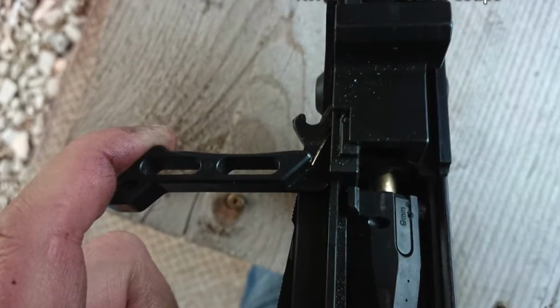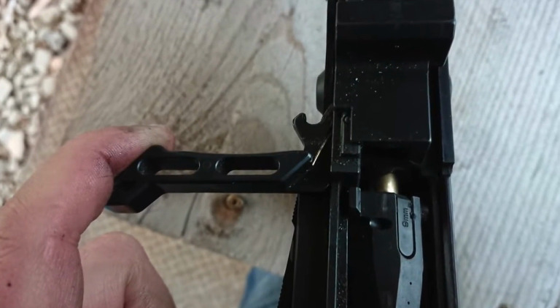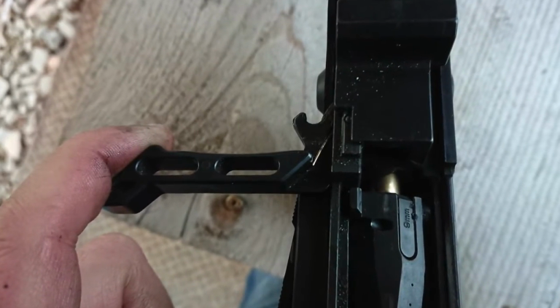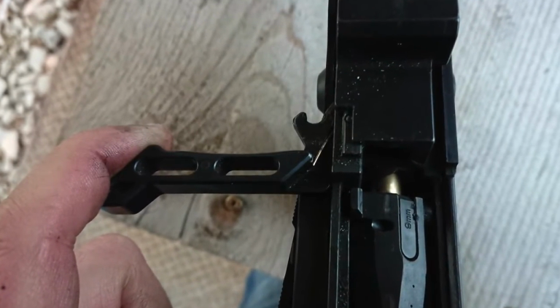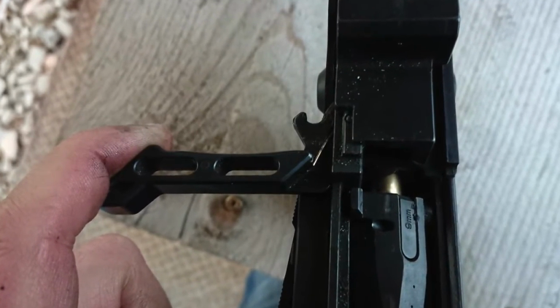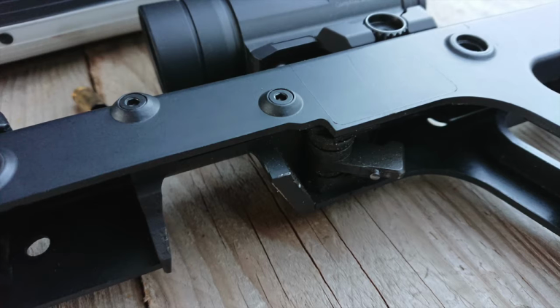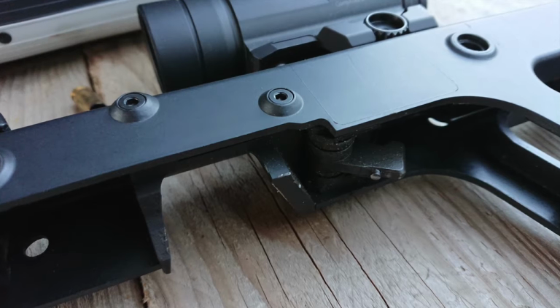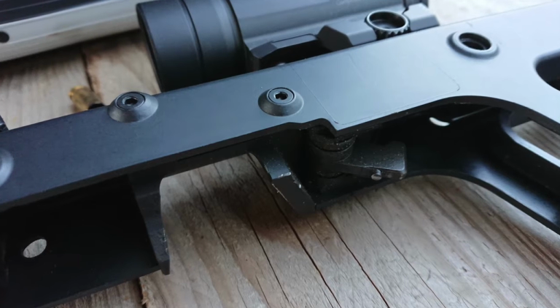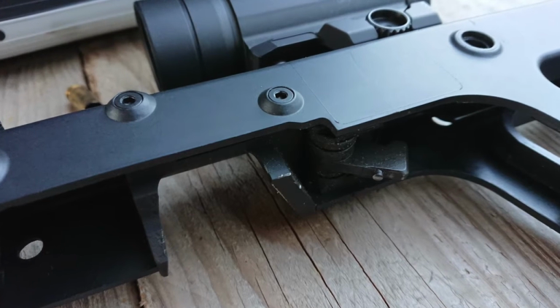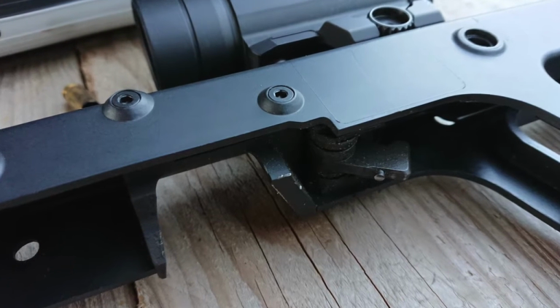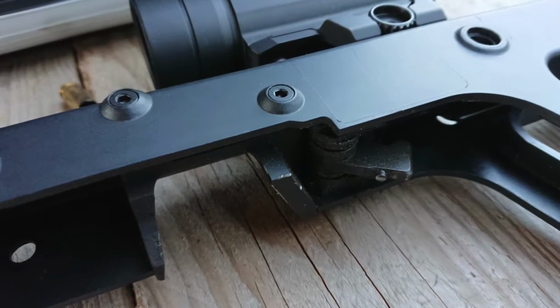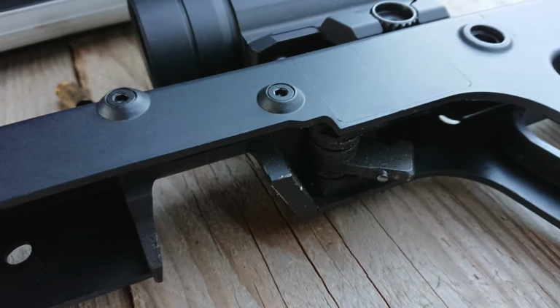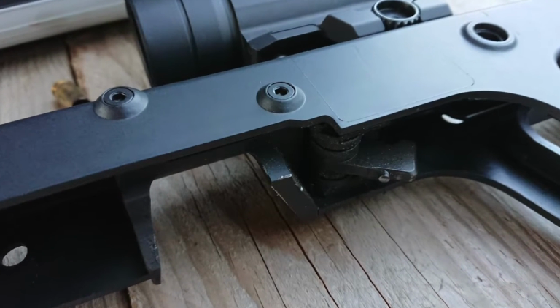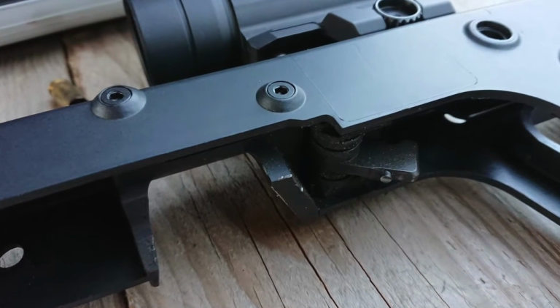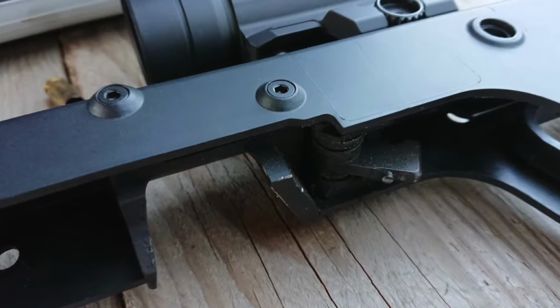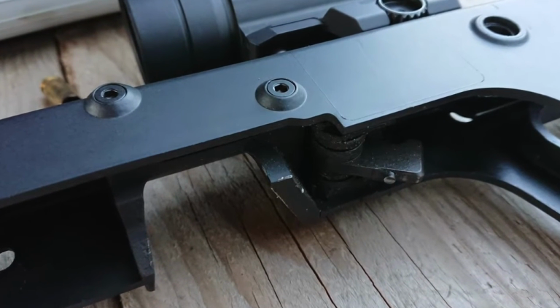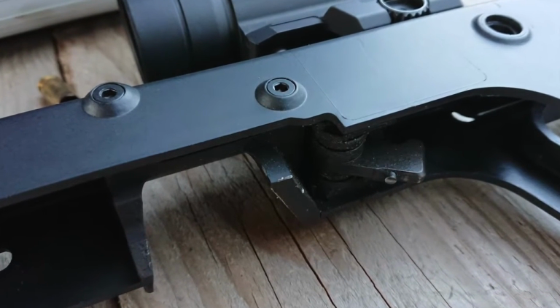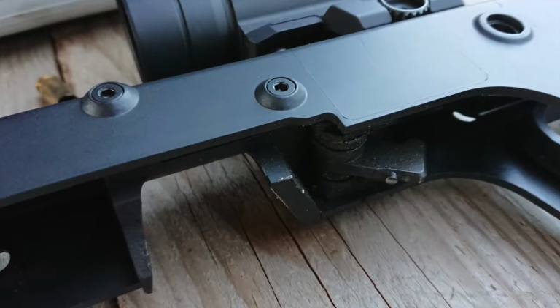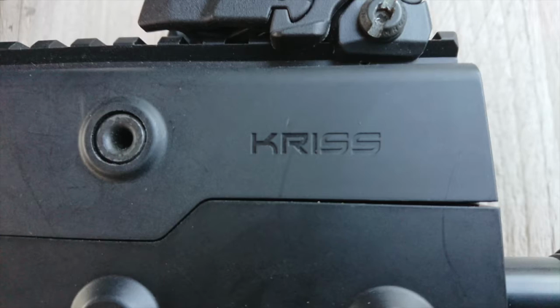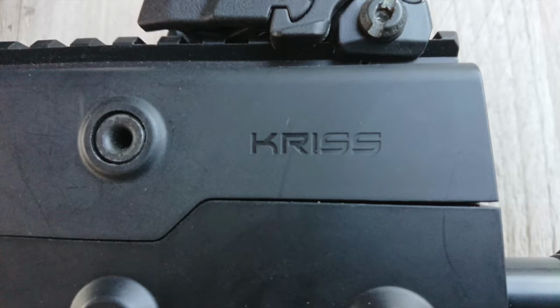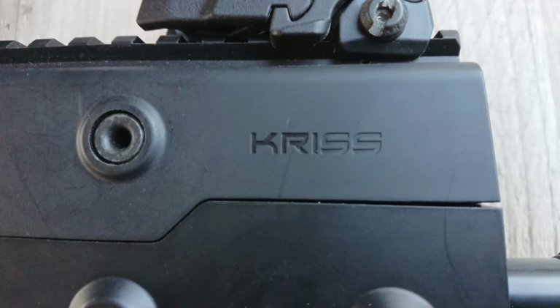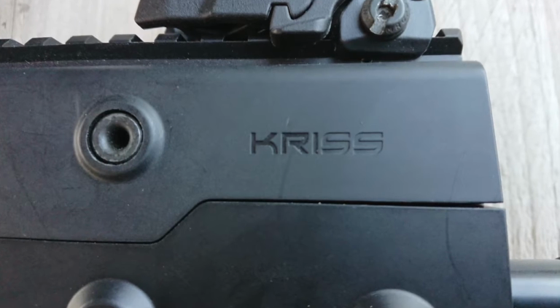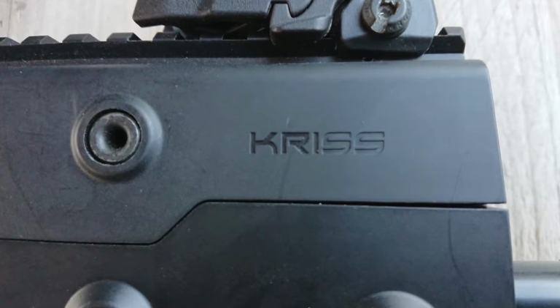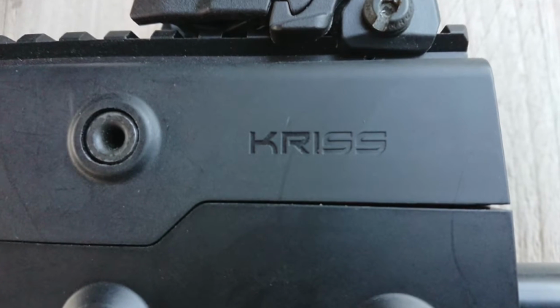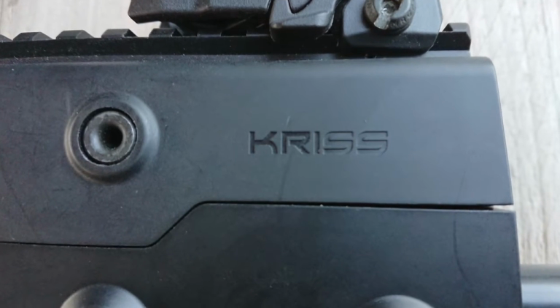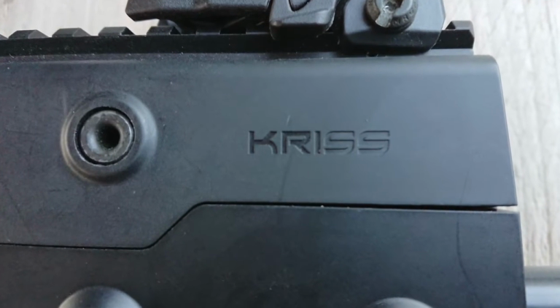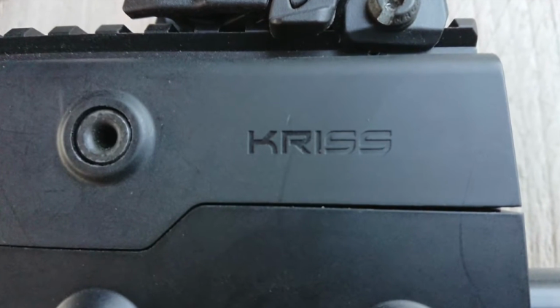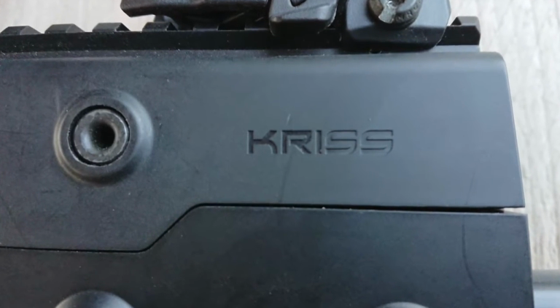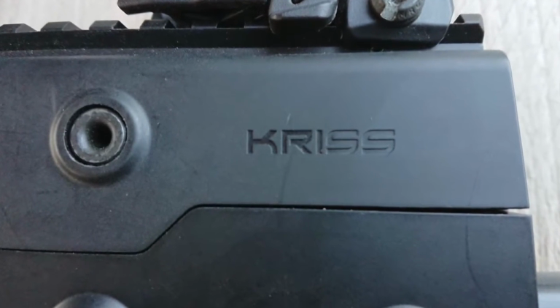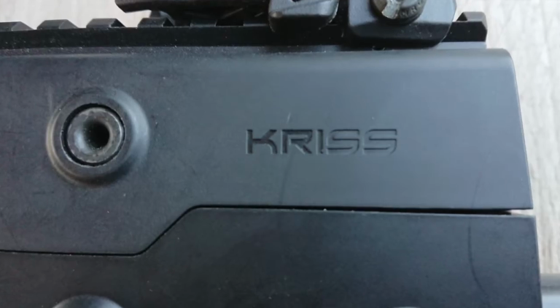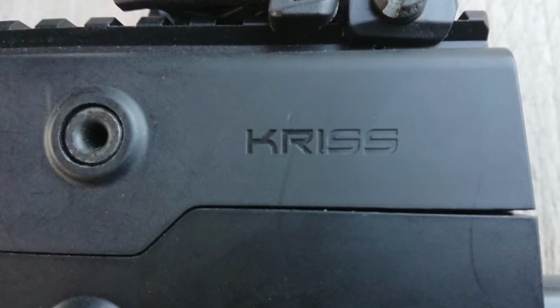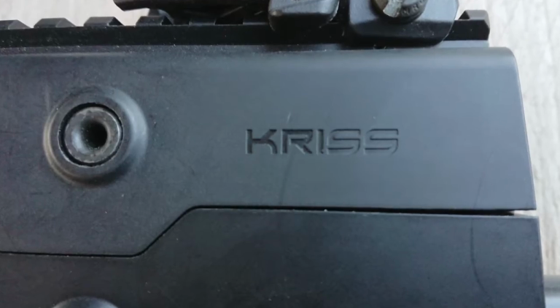Avant de continuer la vidéo, pensez à liker la vidéo et à souscrire à la page Punch SGS pour plus de vidéos avec d'autres armes. Bonne visionnage !